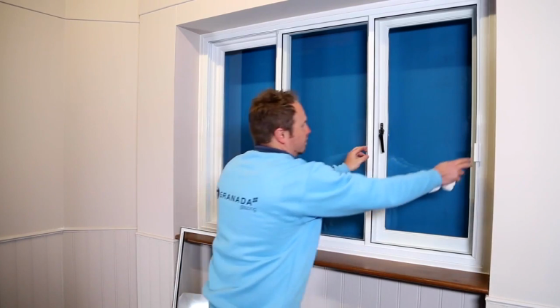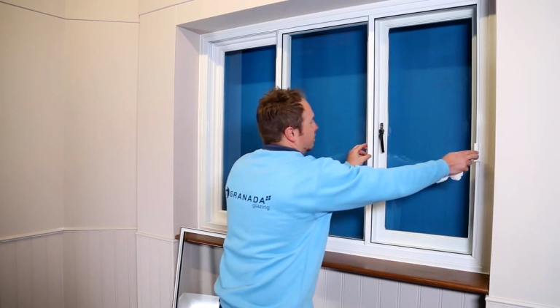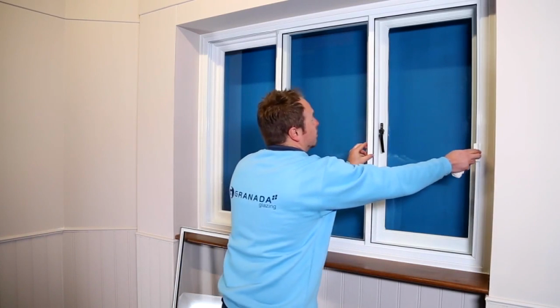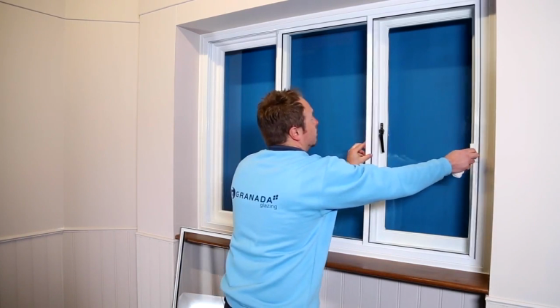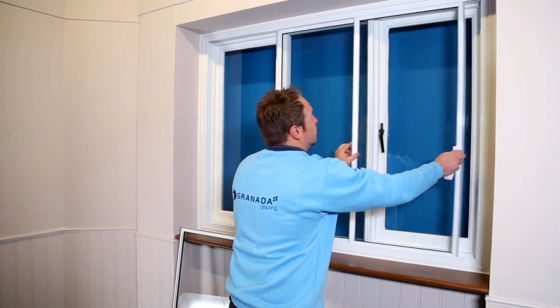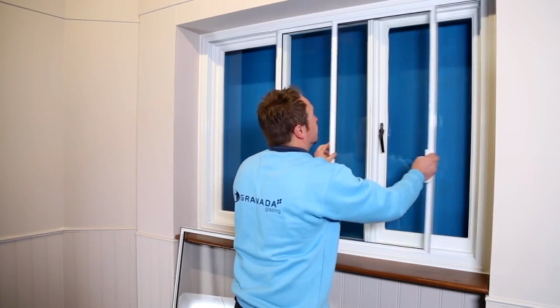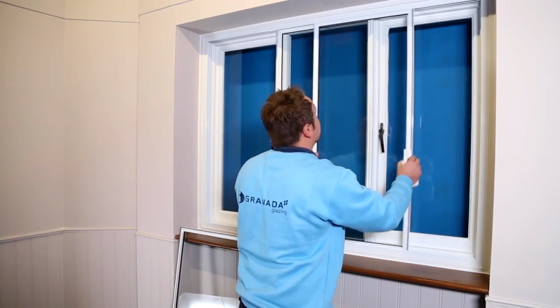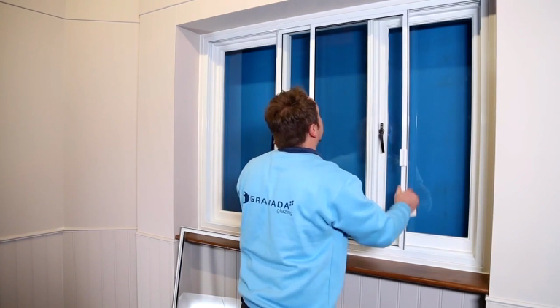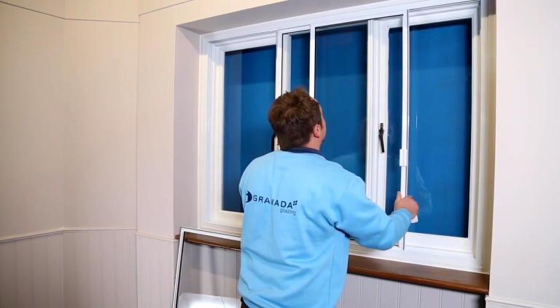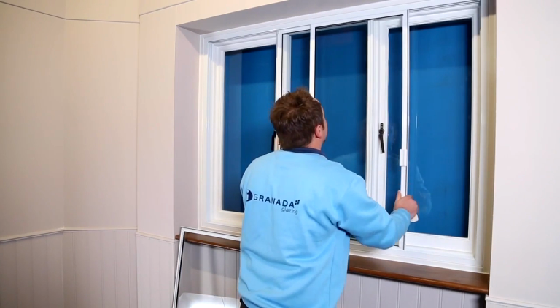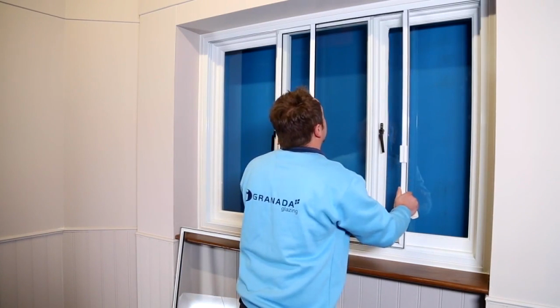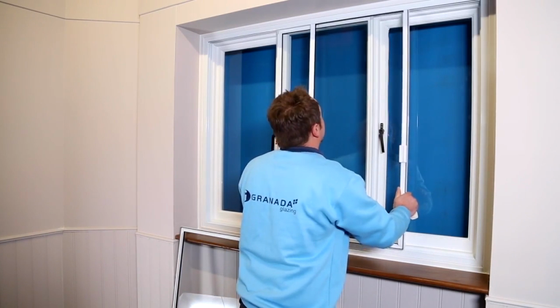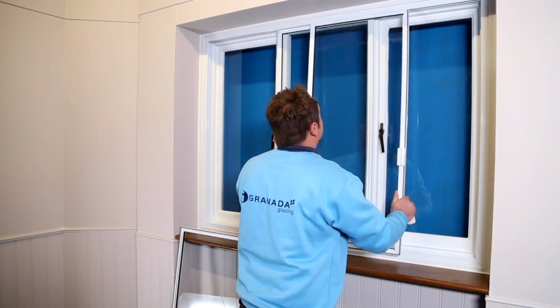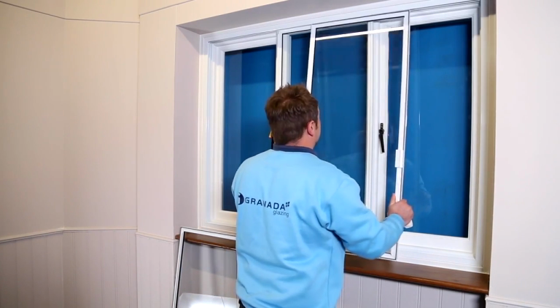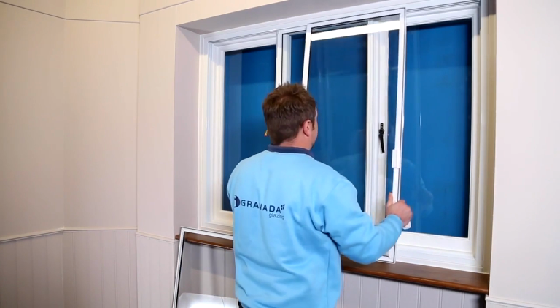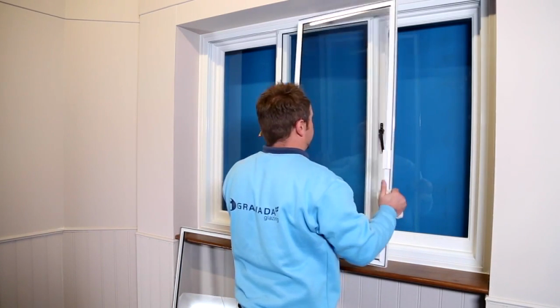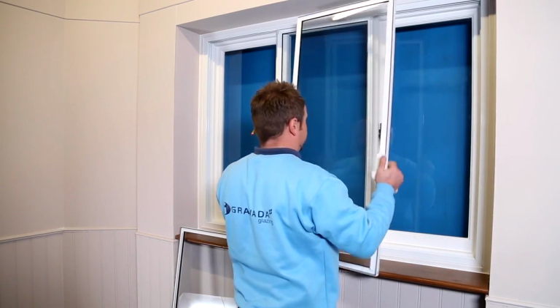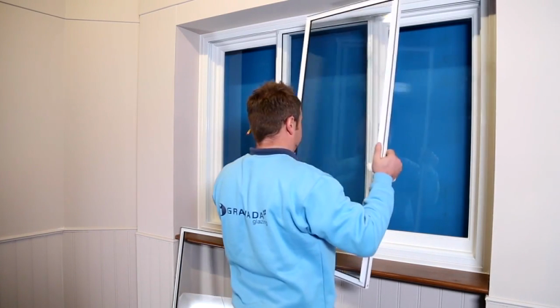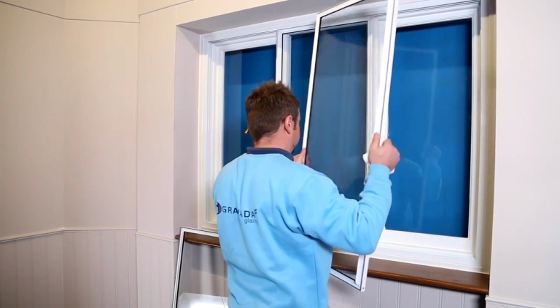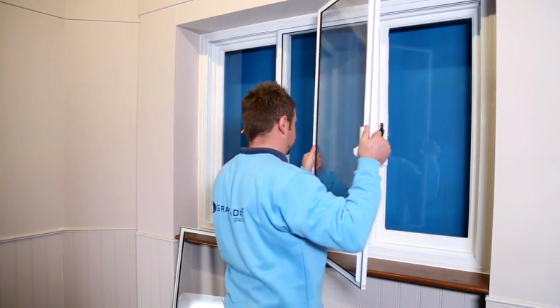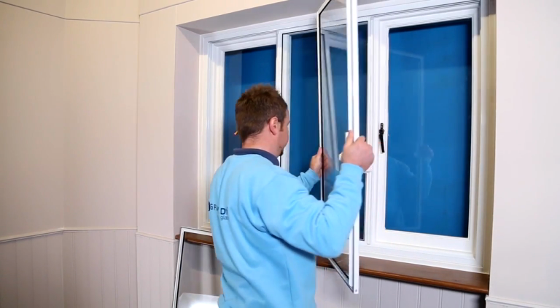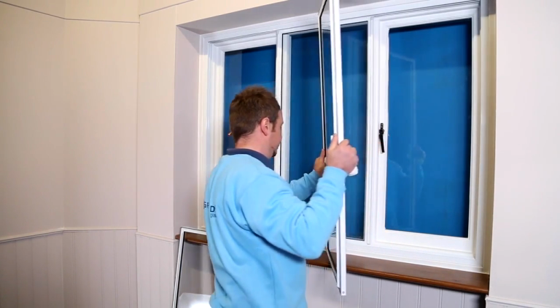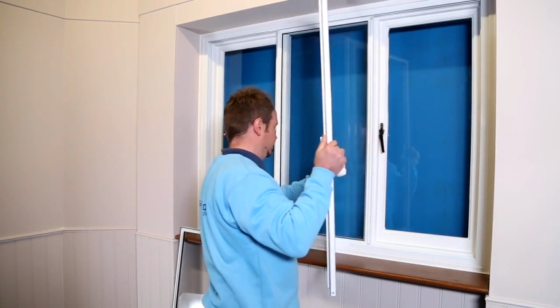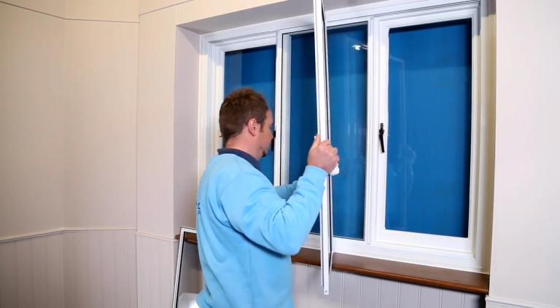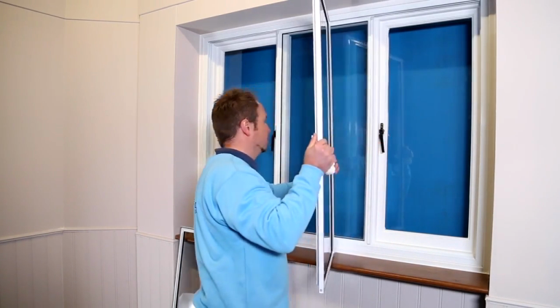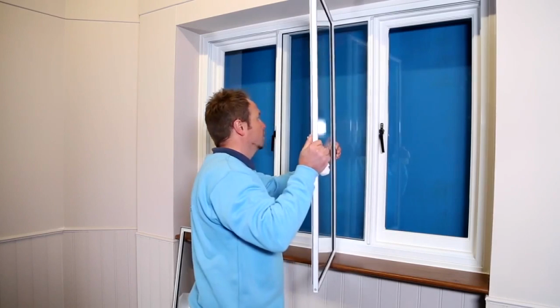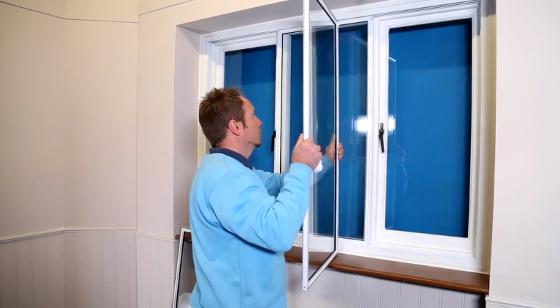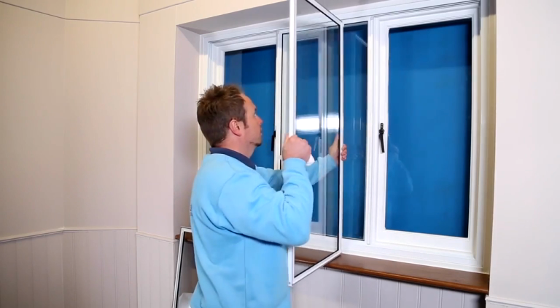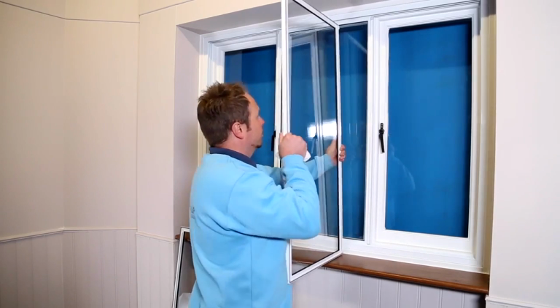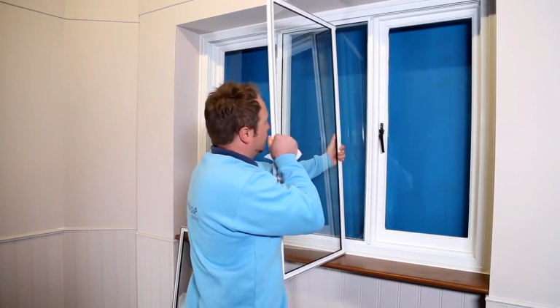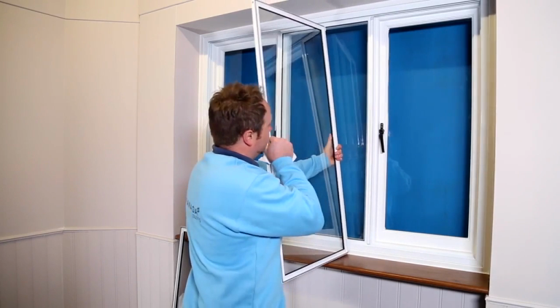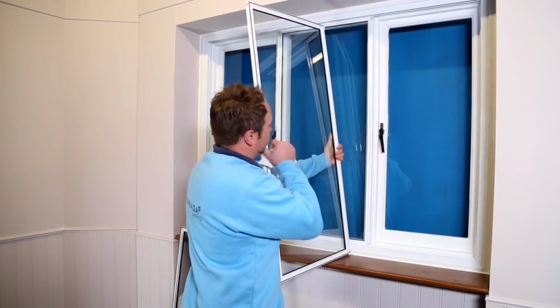This shows how easy it is to remove the sashes to get to the primary window and the tracks for cleaning and maintenance.